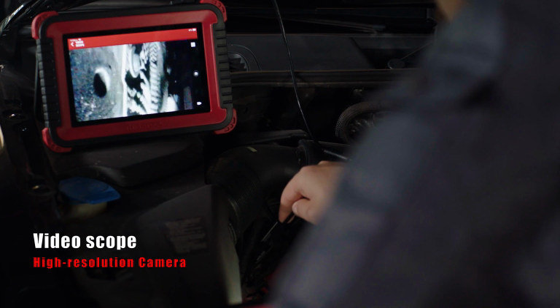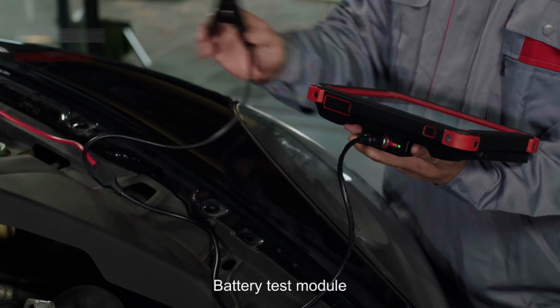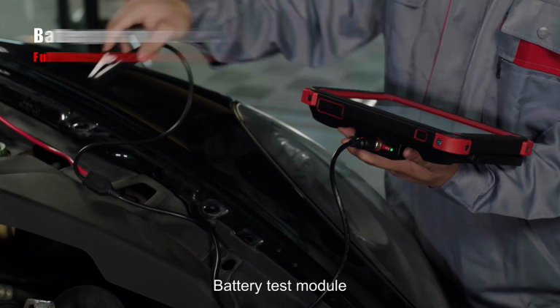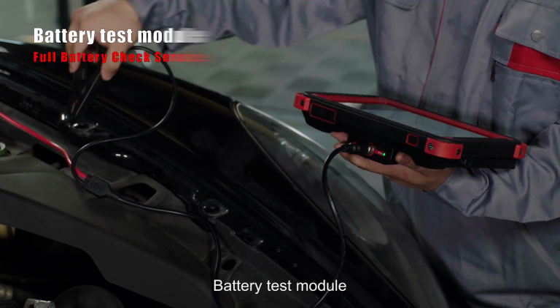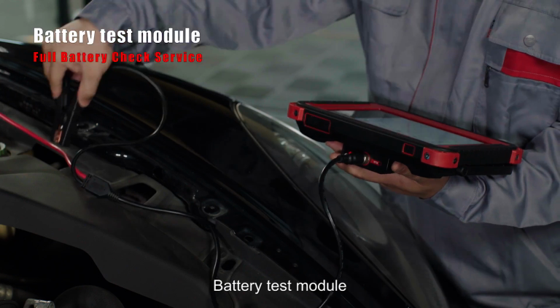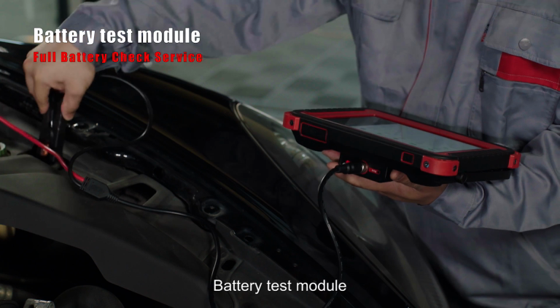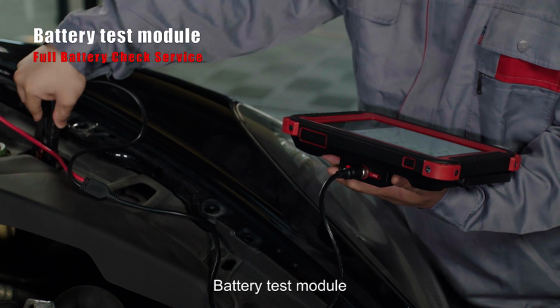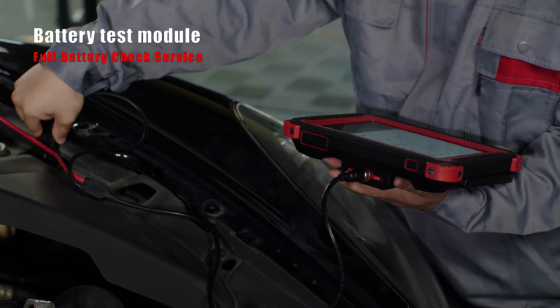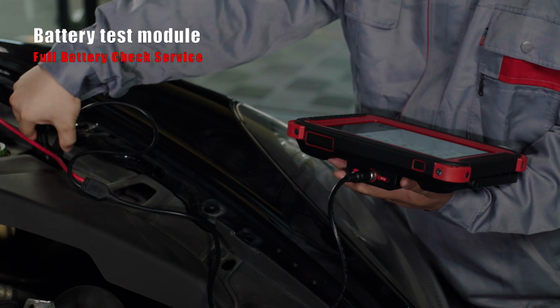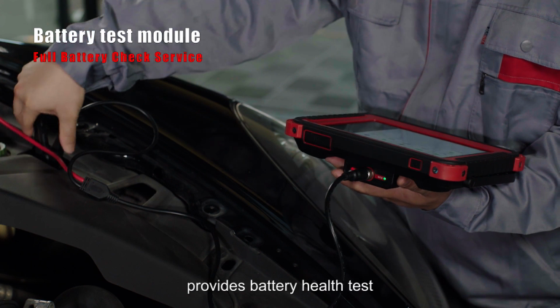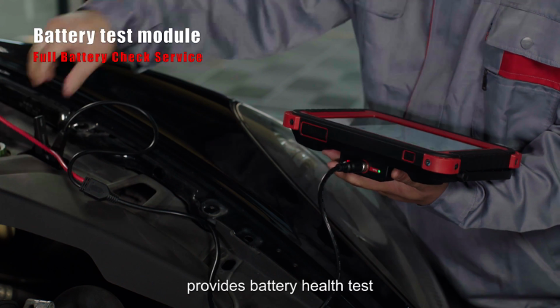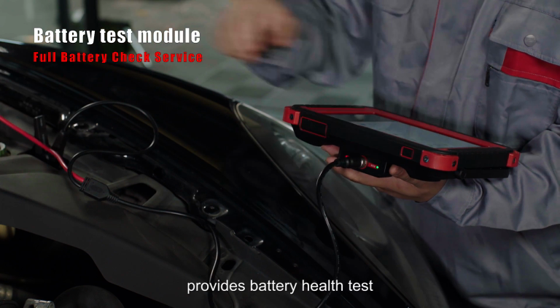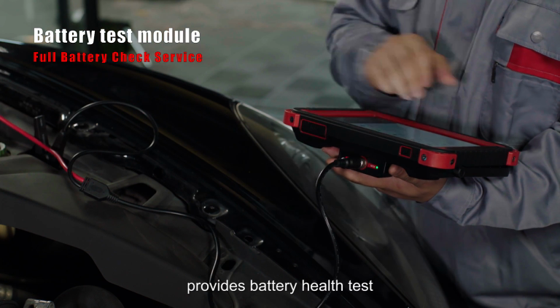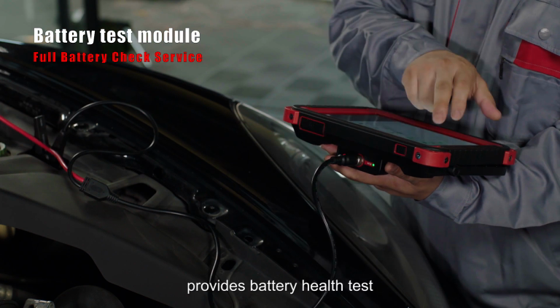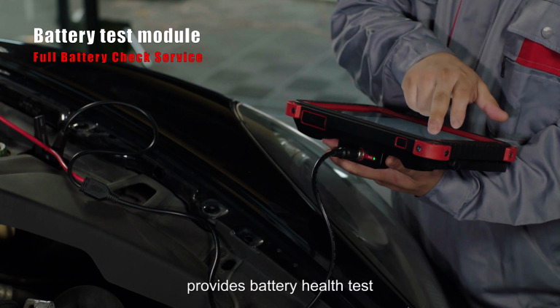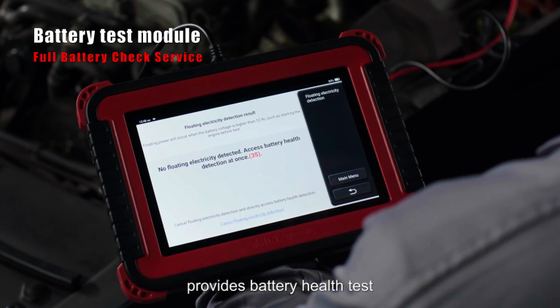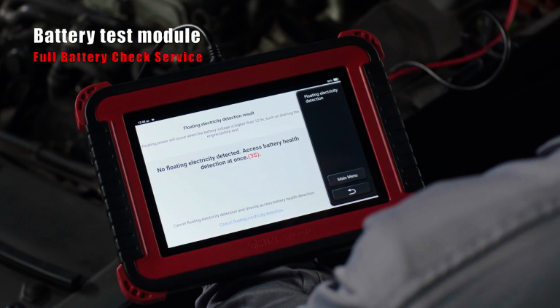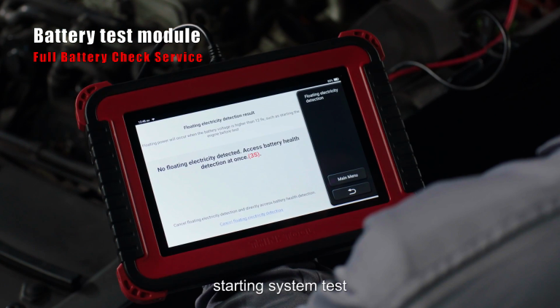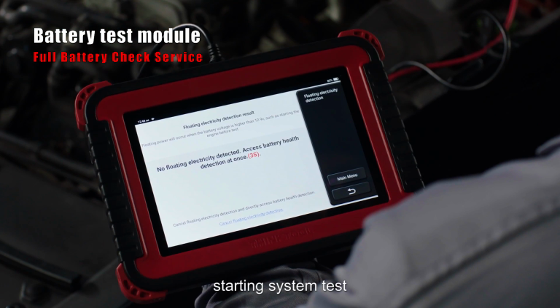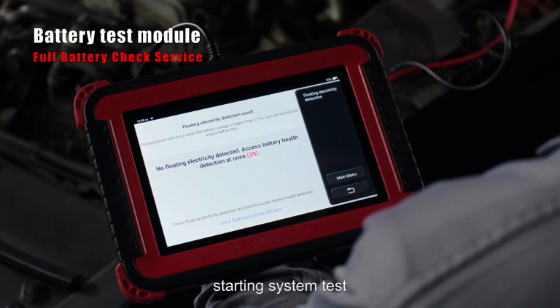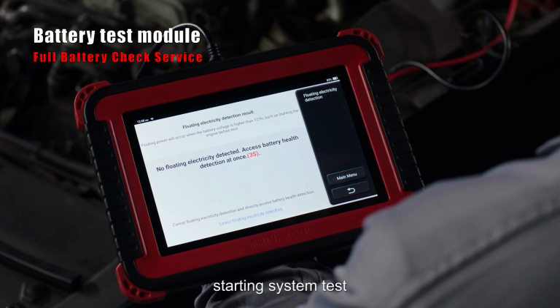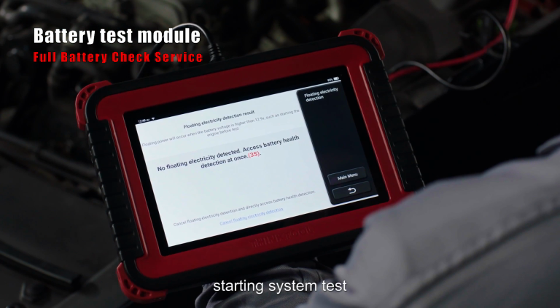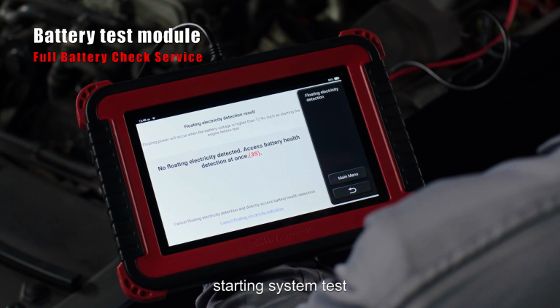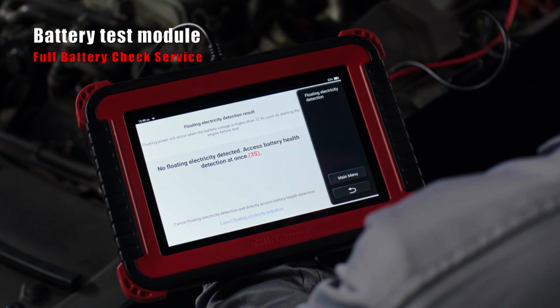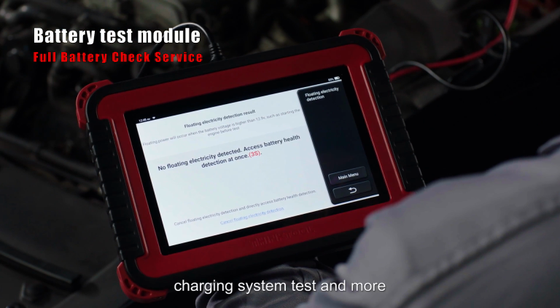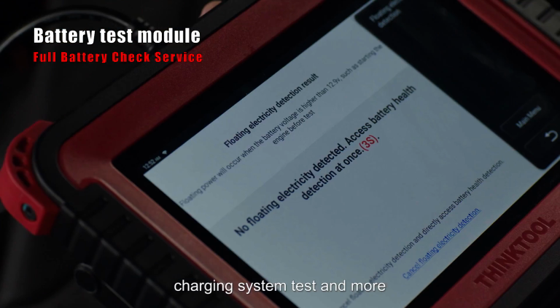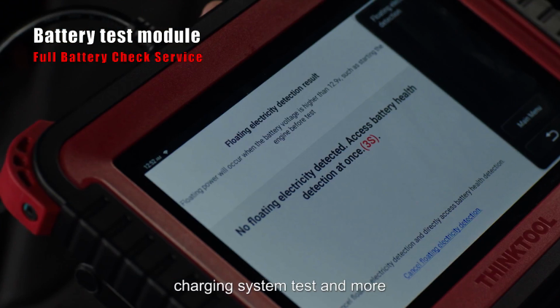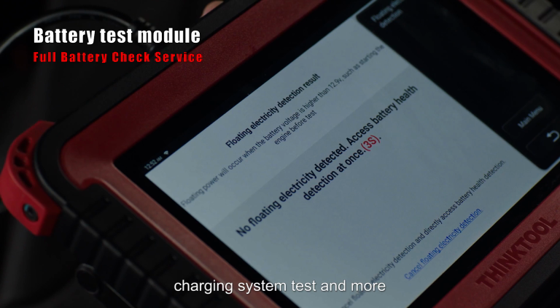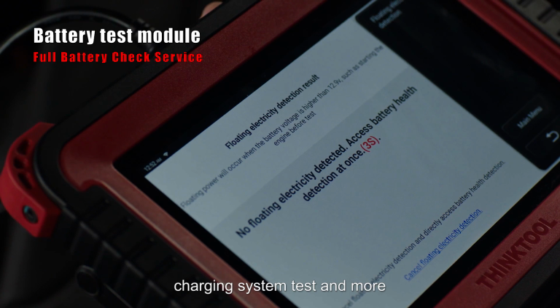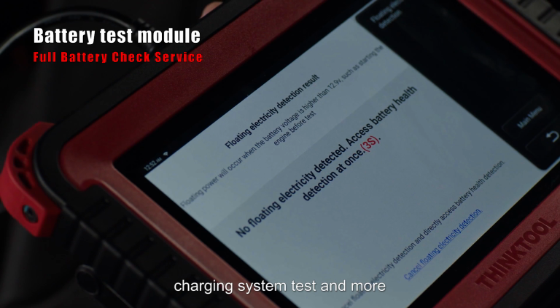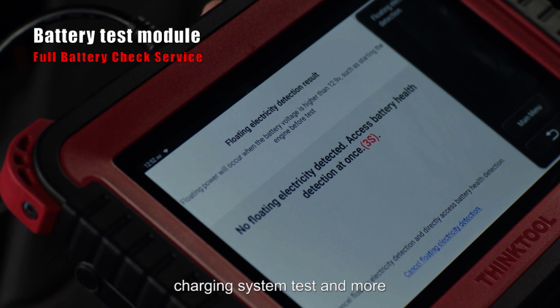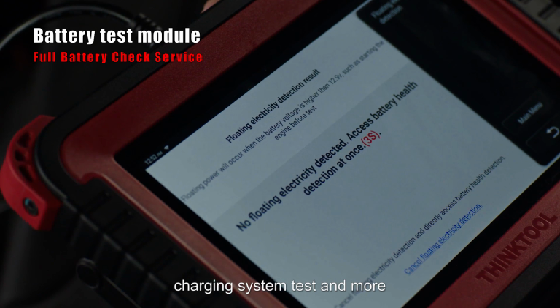The battery test module provides battery health testing, starting system test, charging system test, and more.